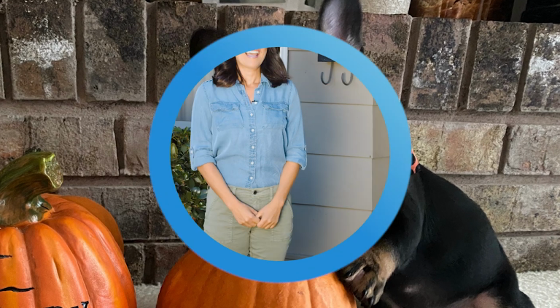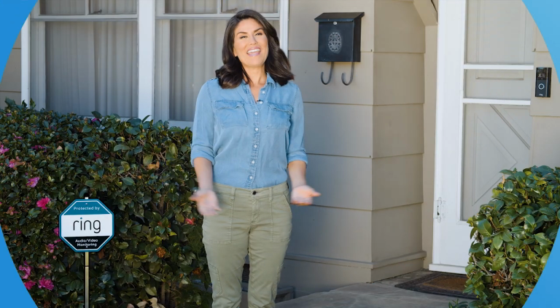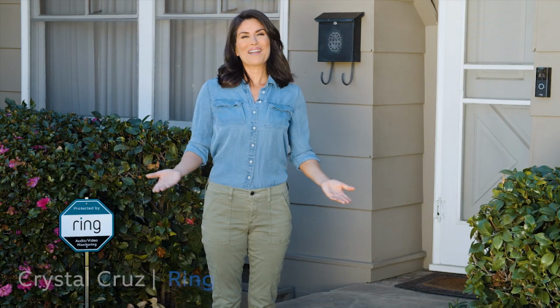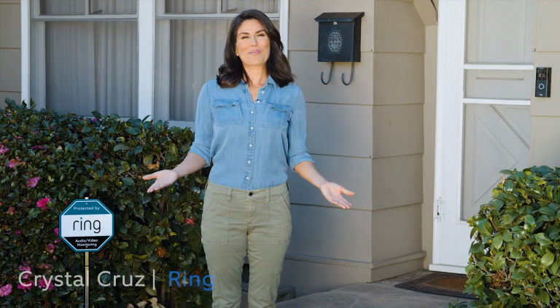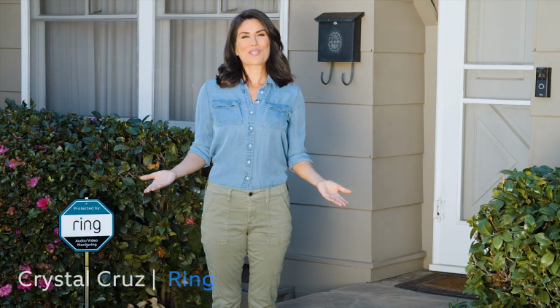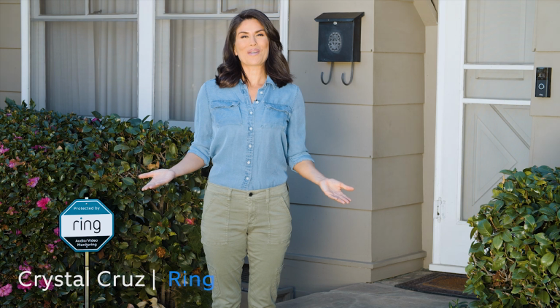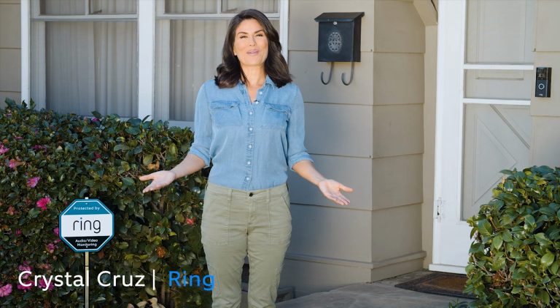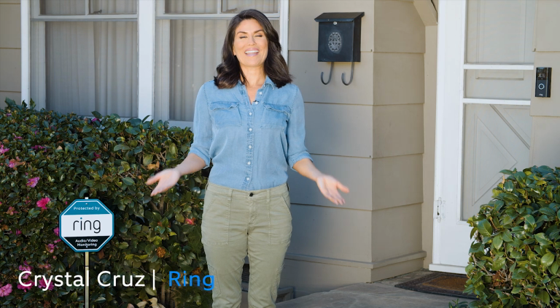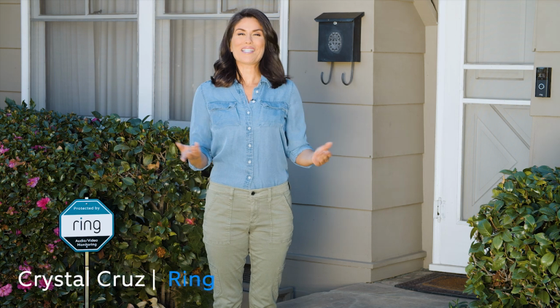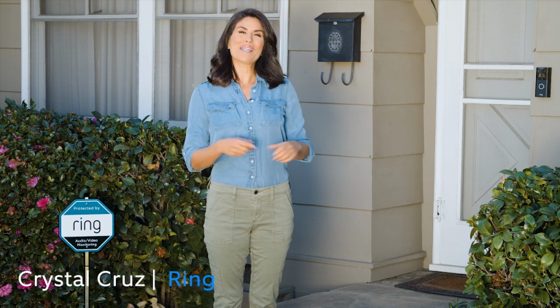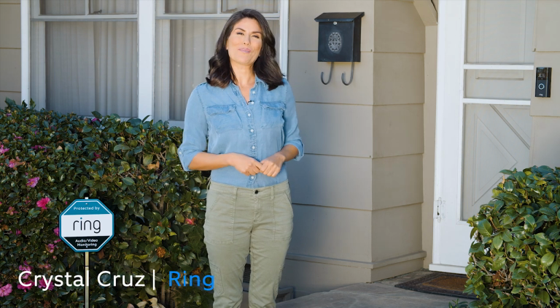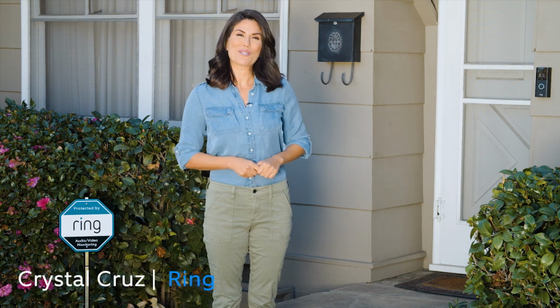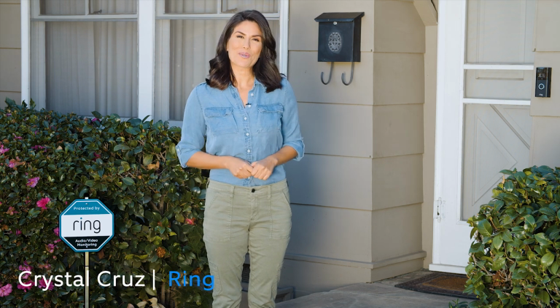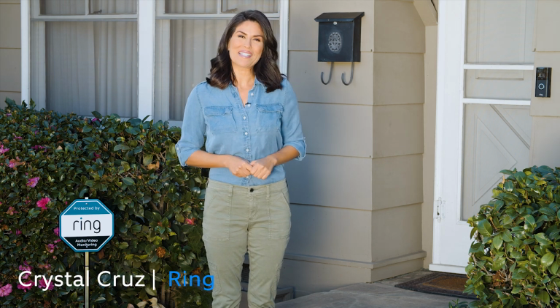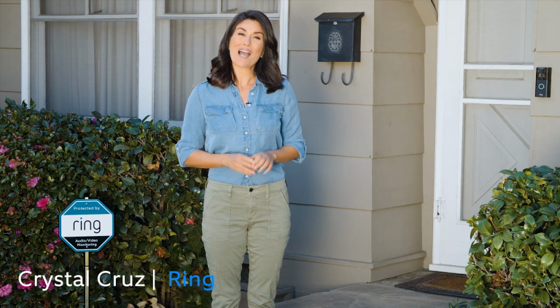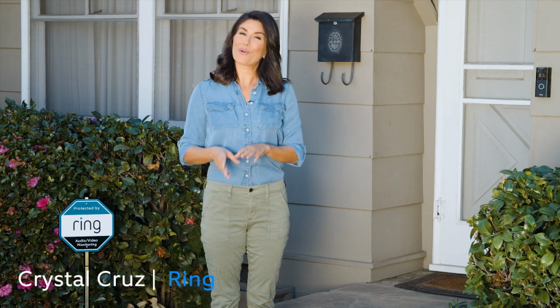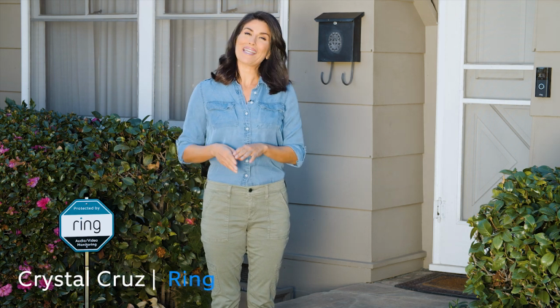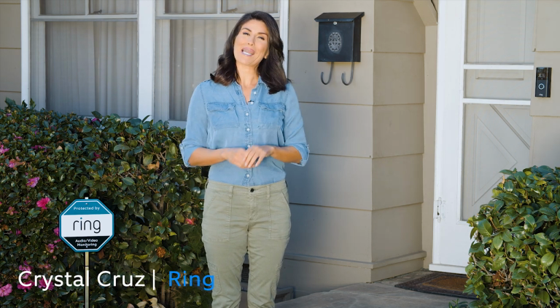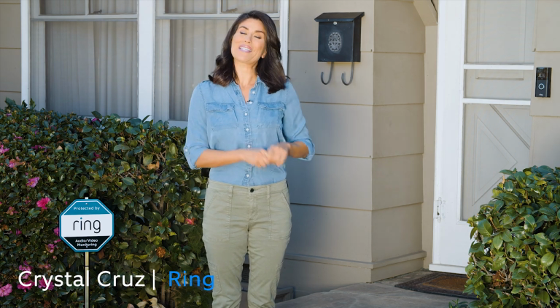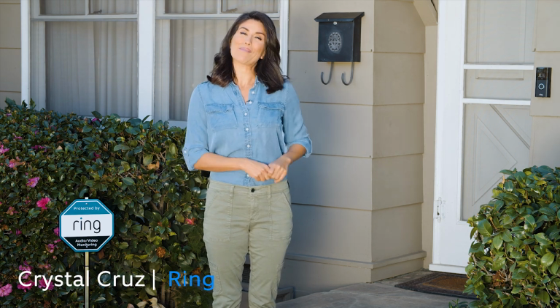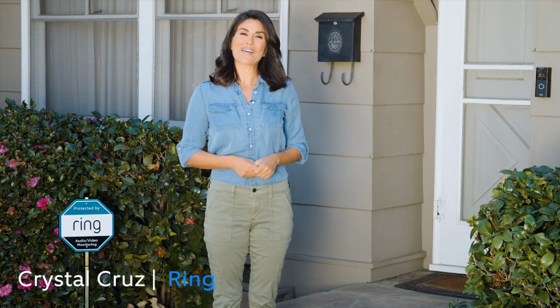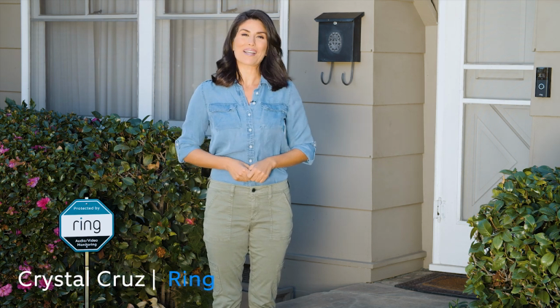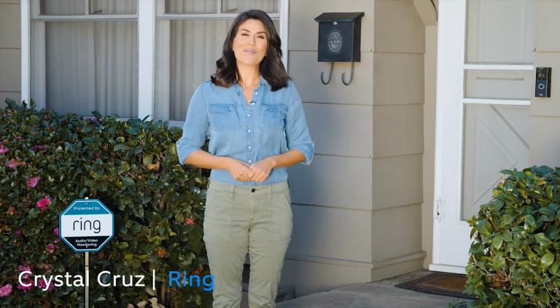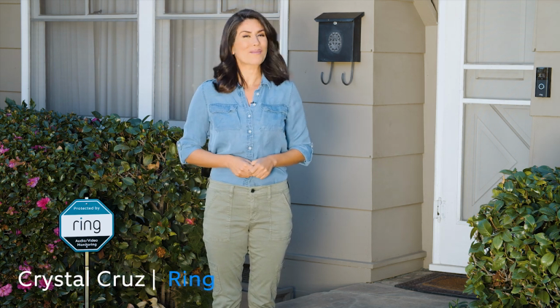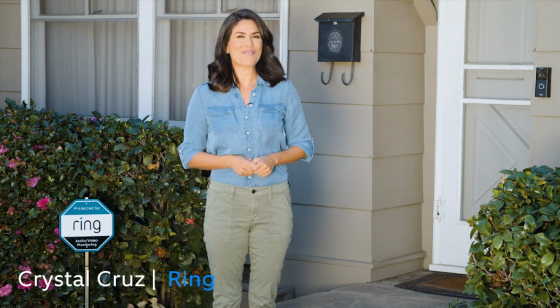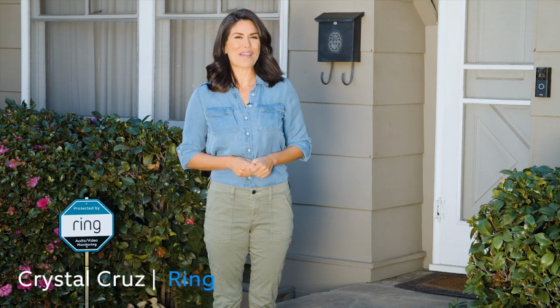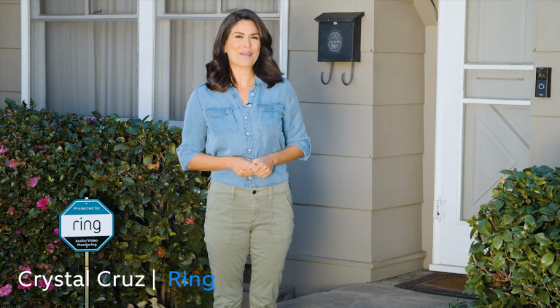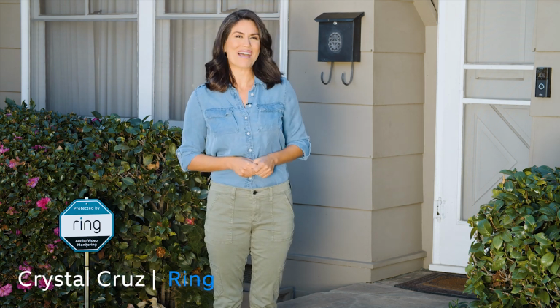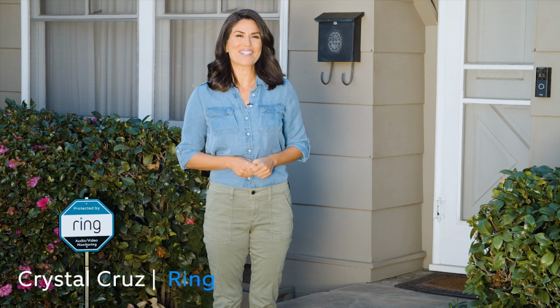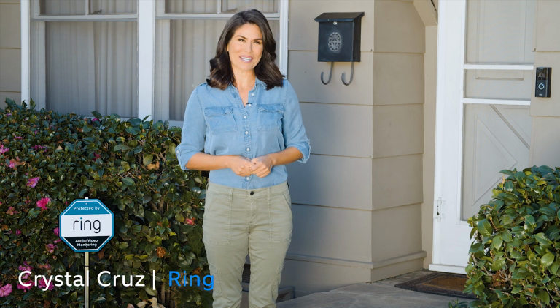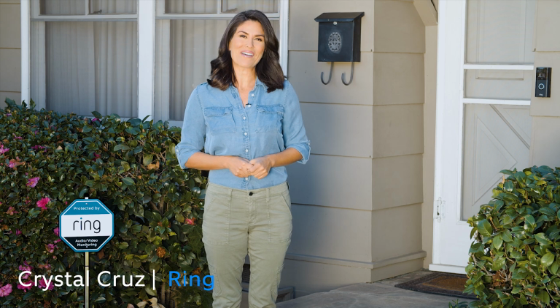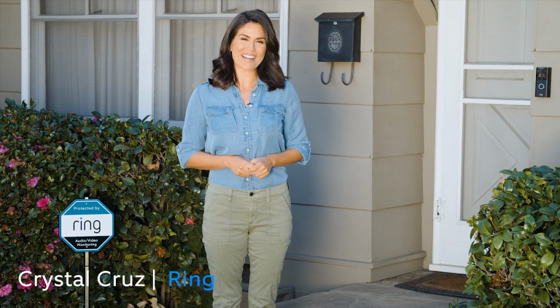Hey there, I'm Crystal with Ring, and this week's Neighborhood Stories: how Ring cams and Amazon Echo helped save the family pet during a fire.